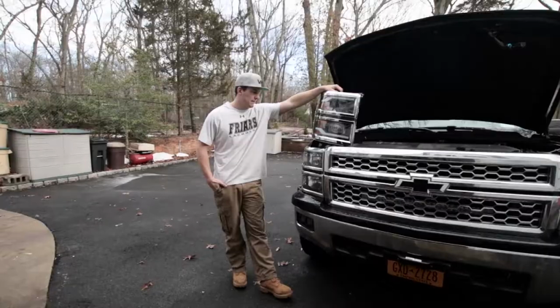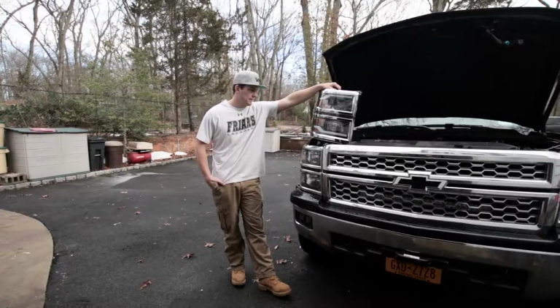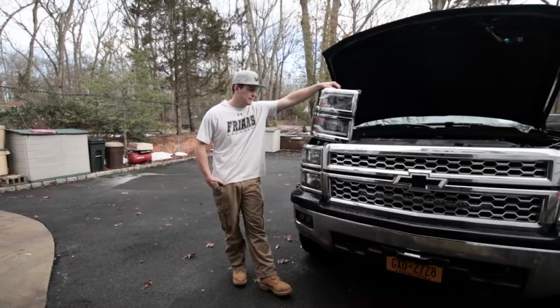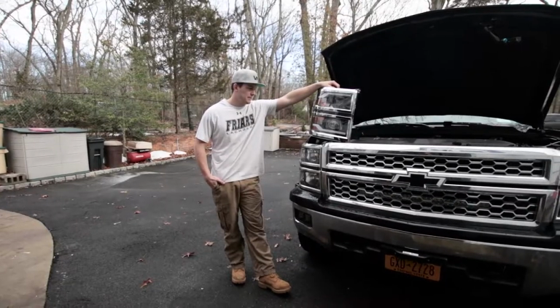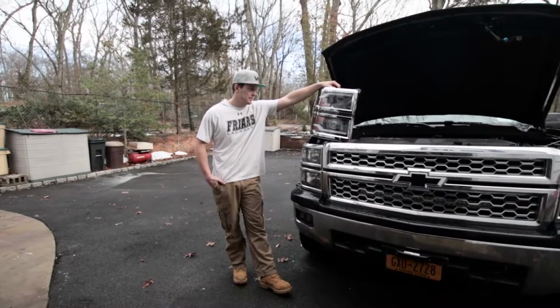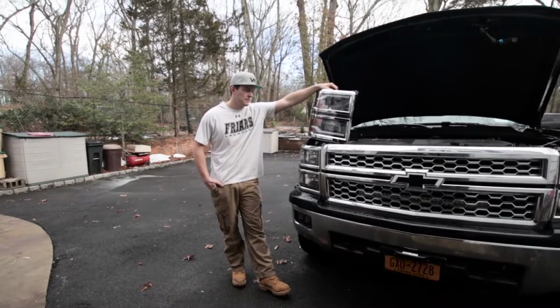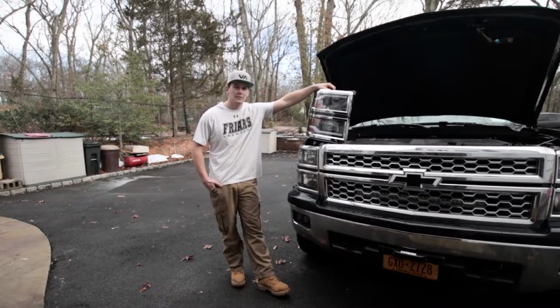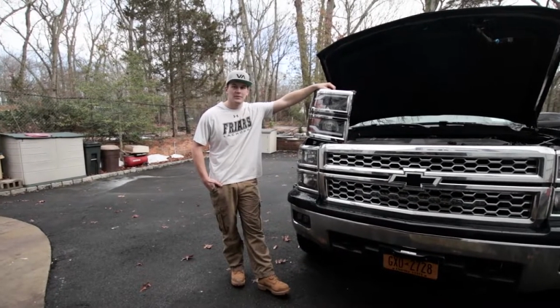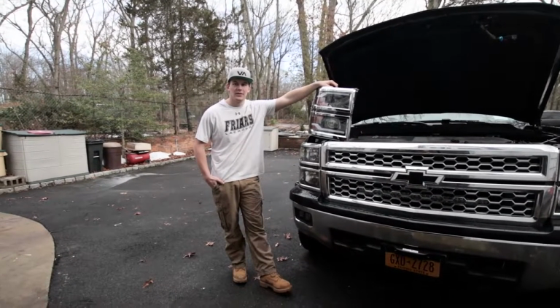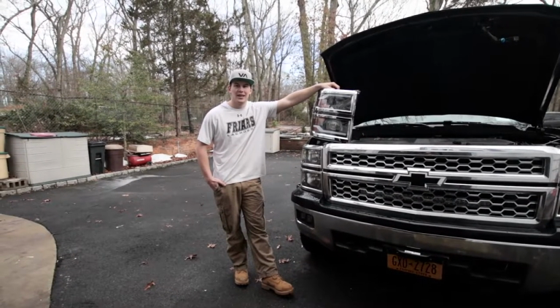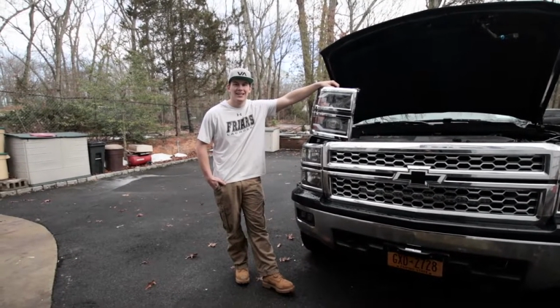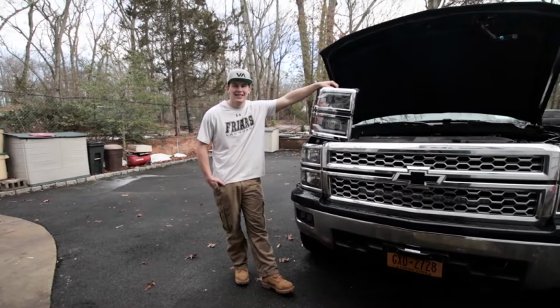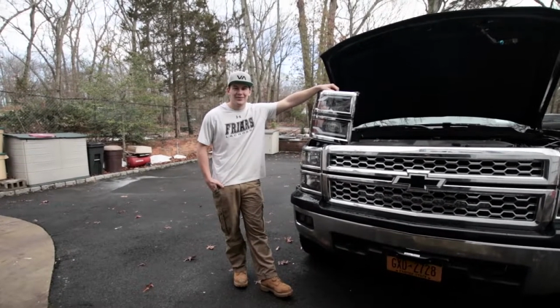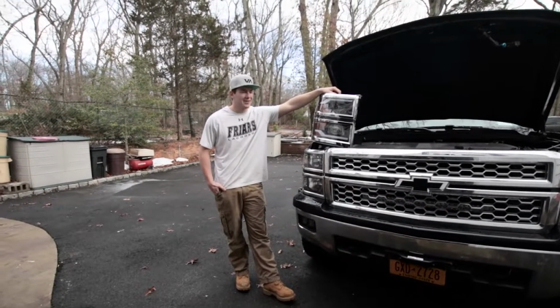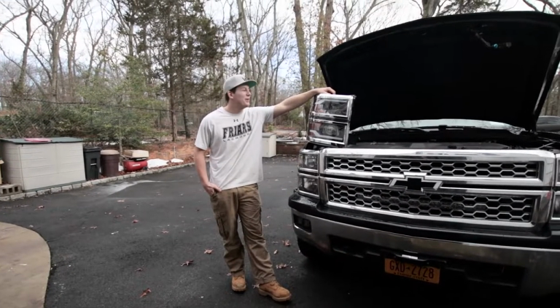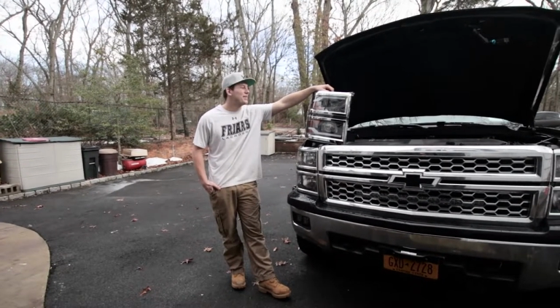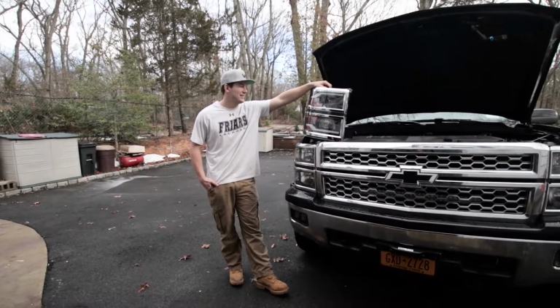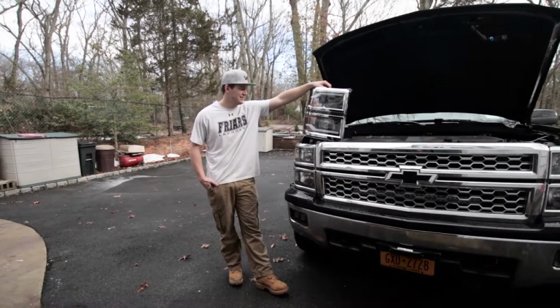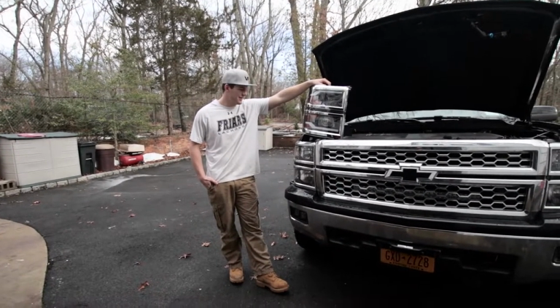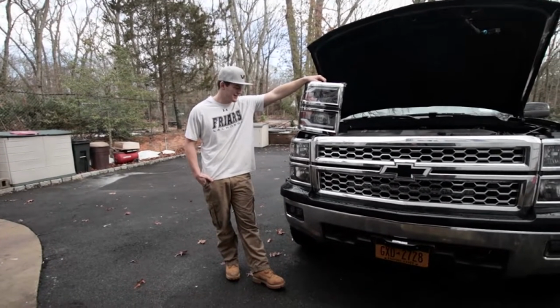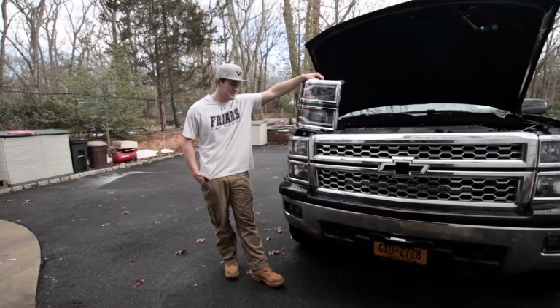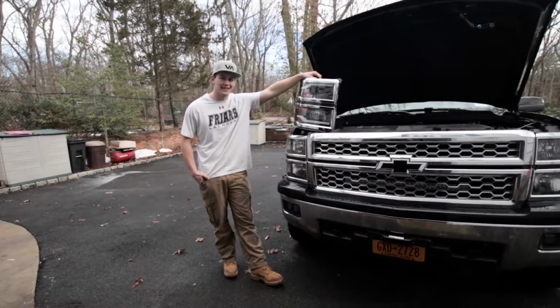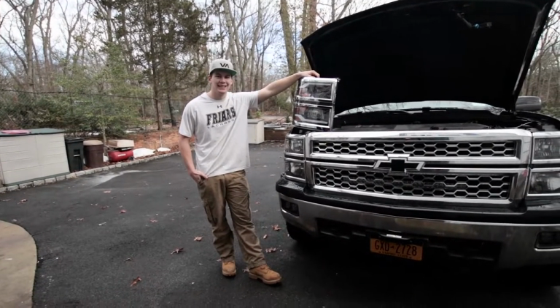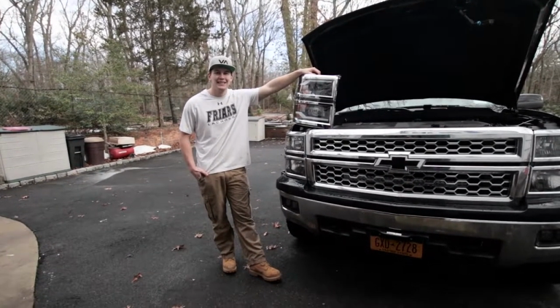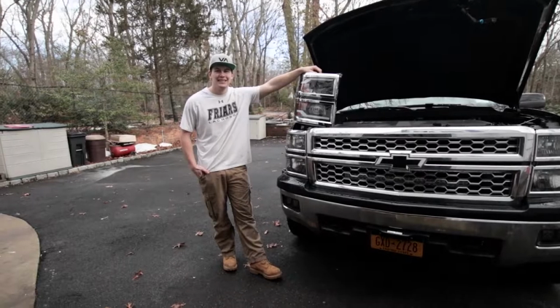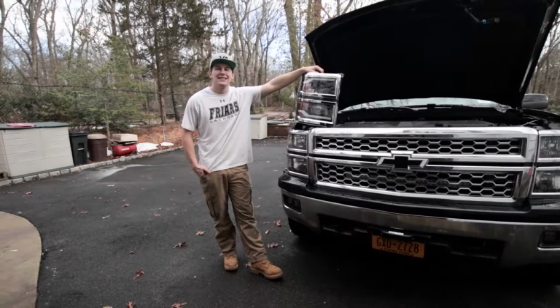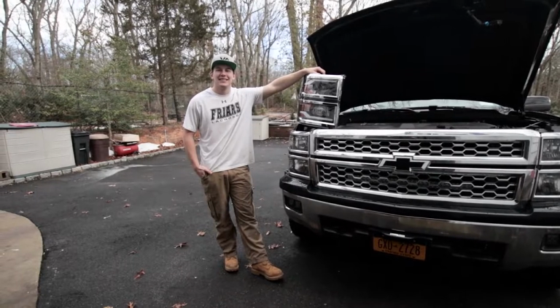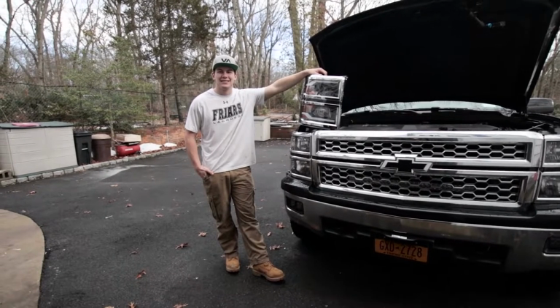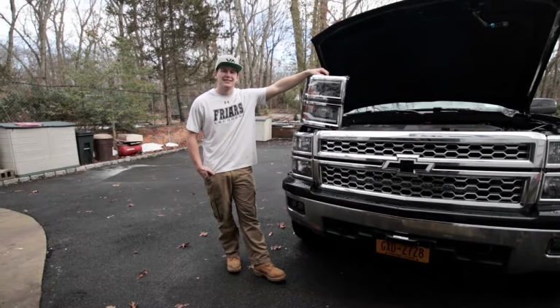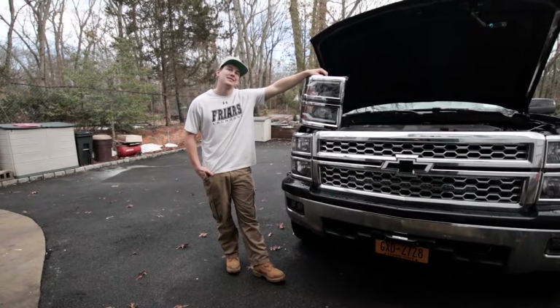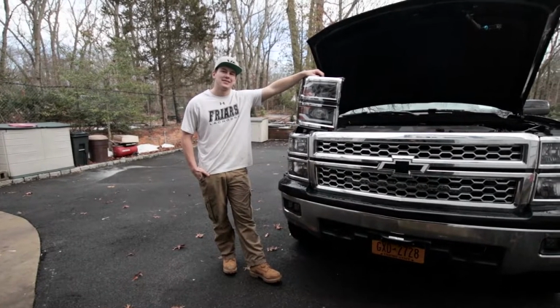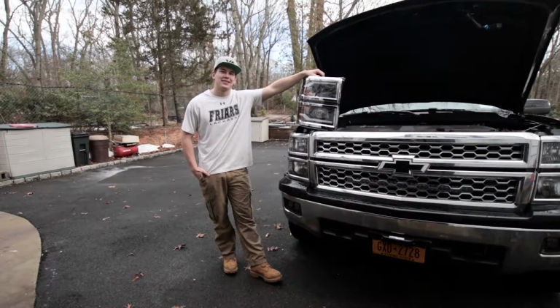We're going to put the new headlights in on the truck.